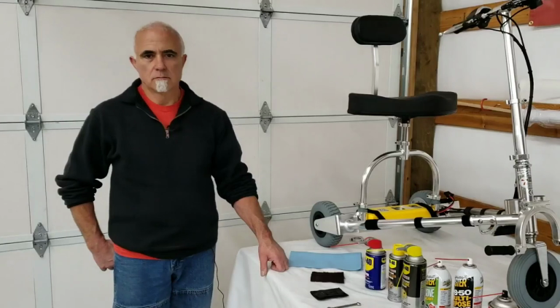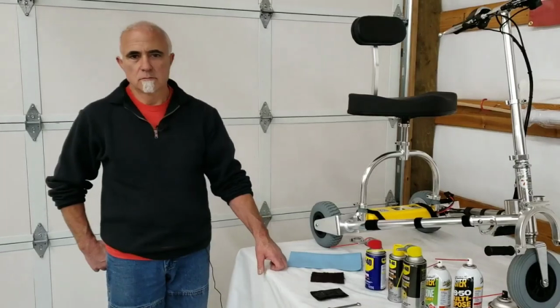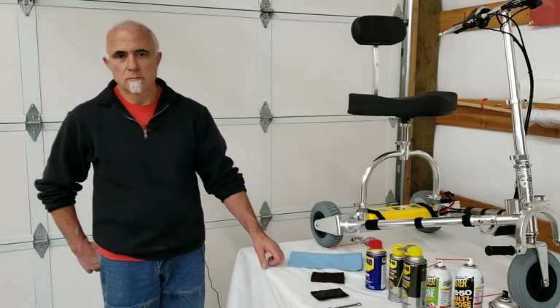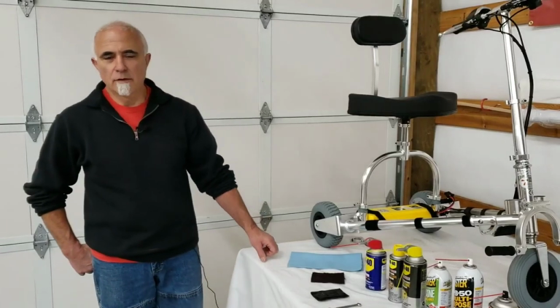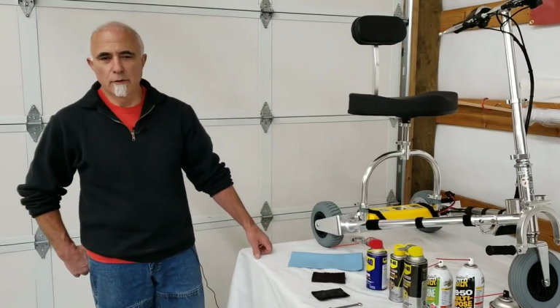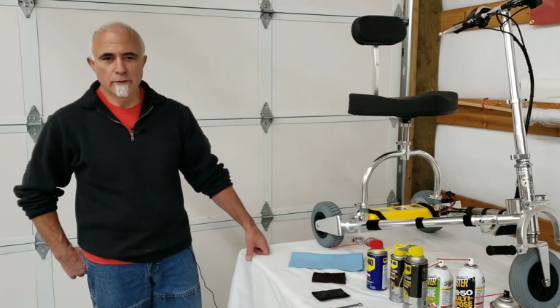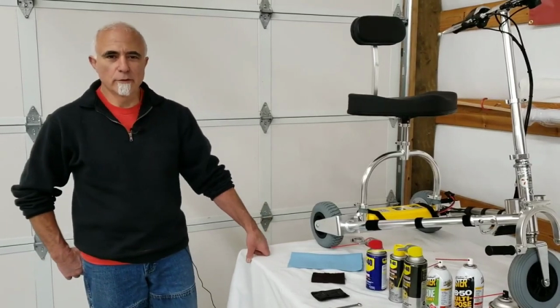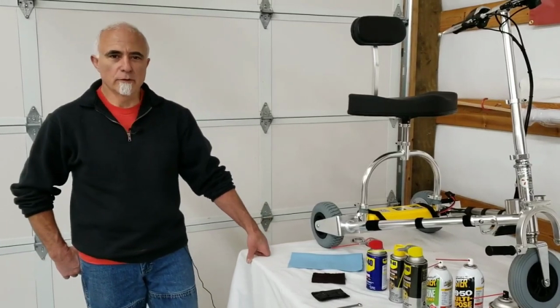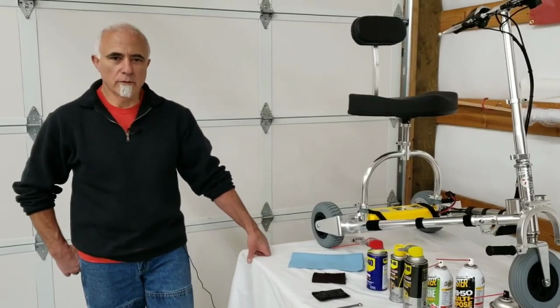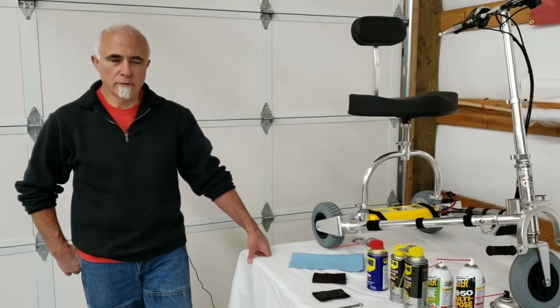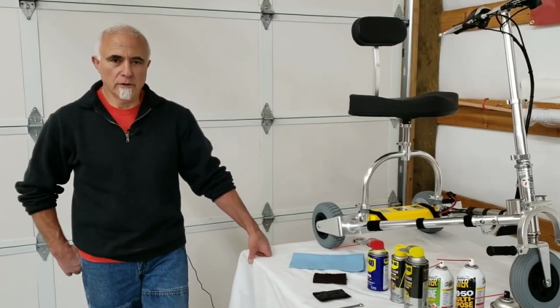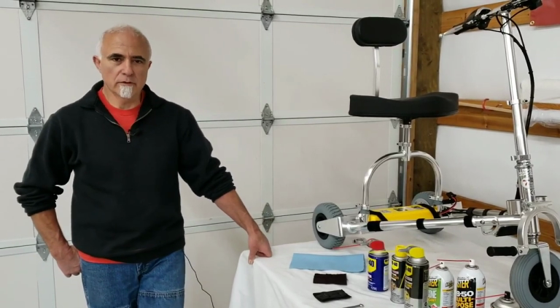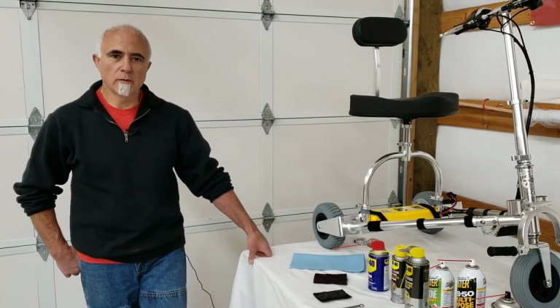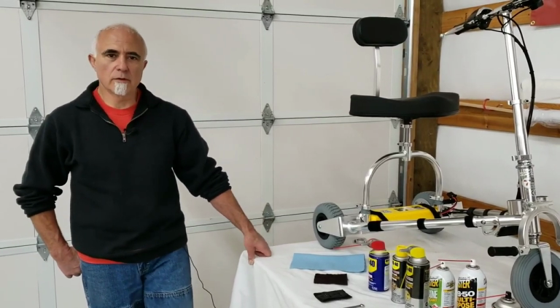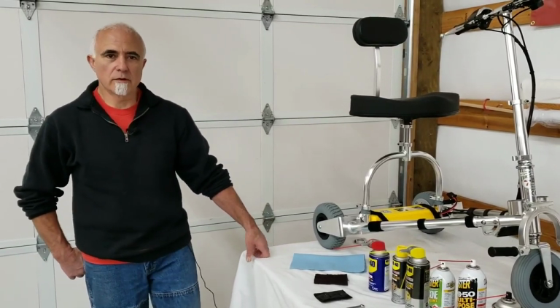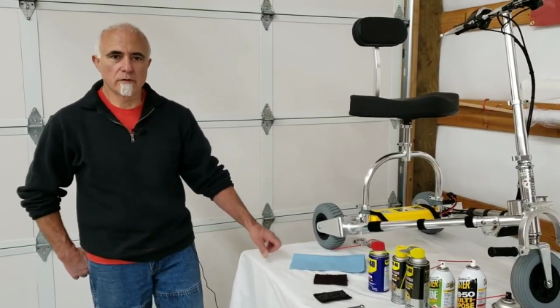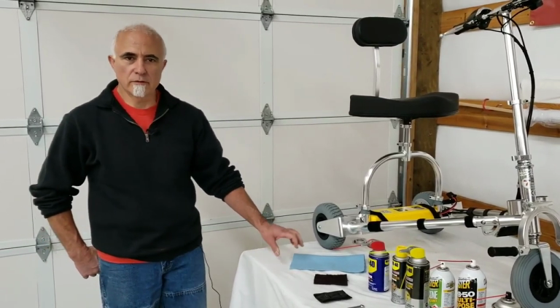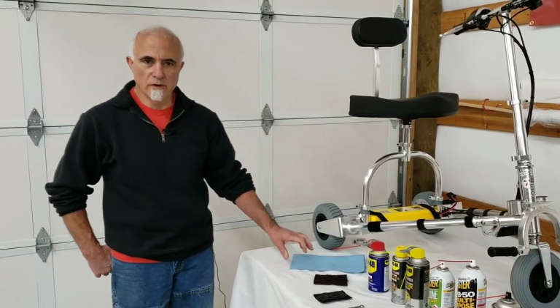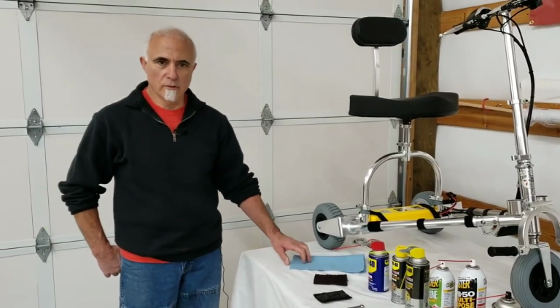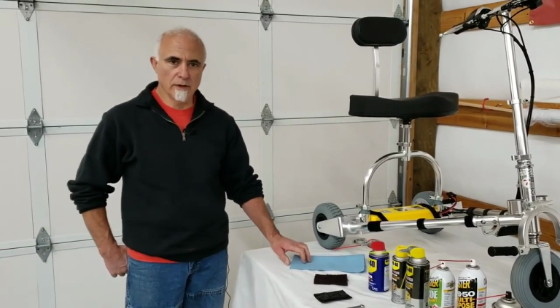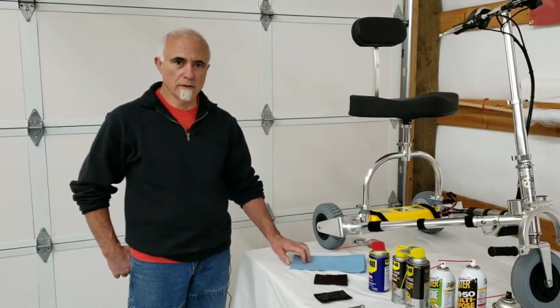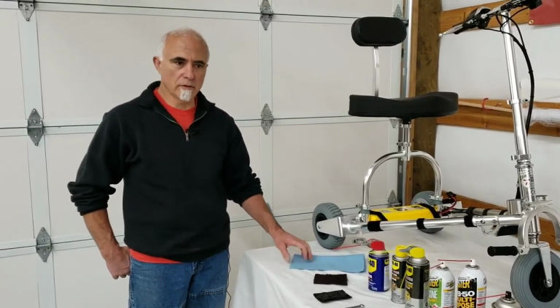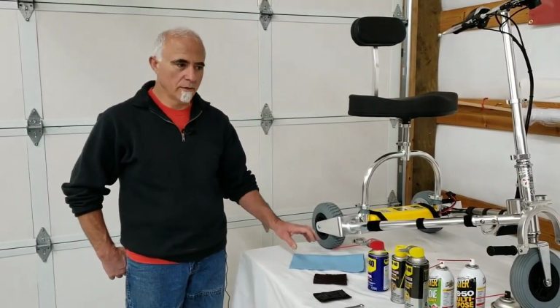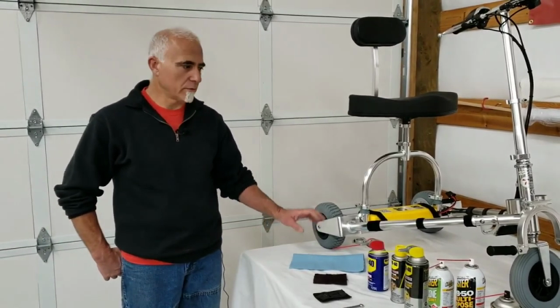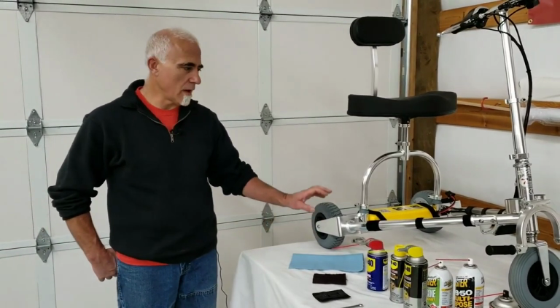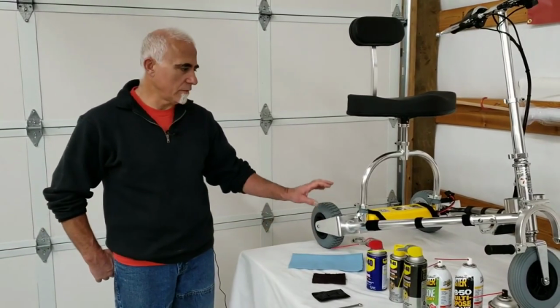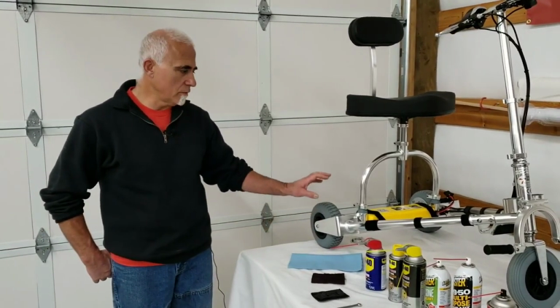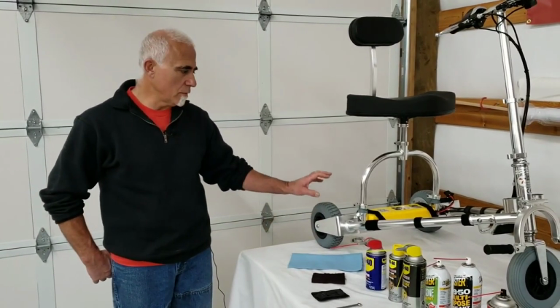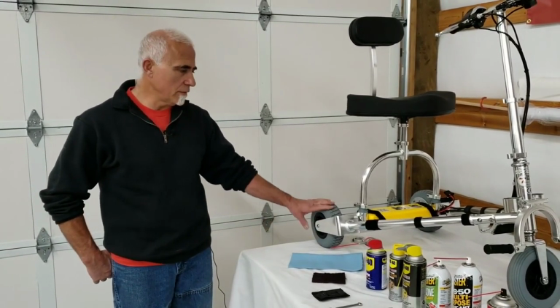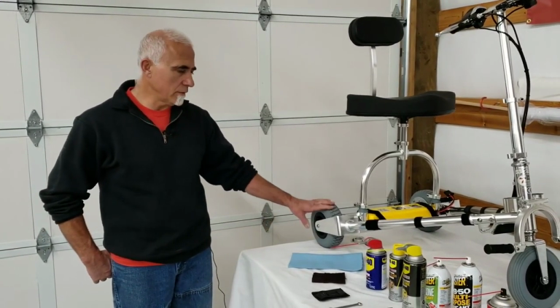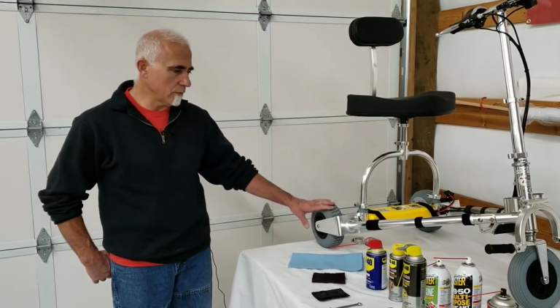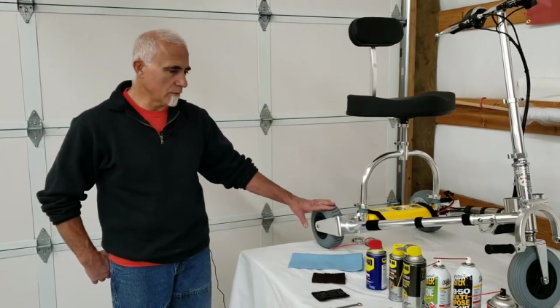Hi folks, this is Tony at TravelScoot again. Today we're going to discuss general maintenance on the TravelScoot Mobility Scooter.